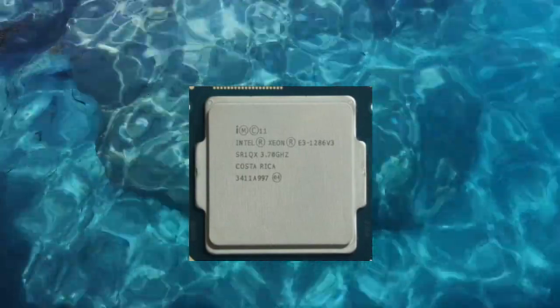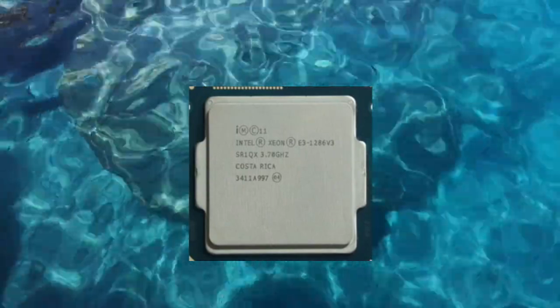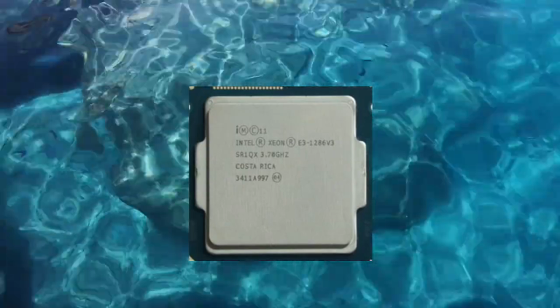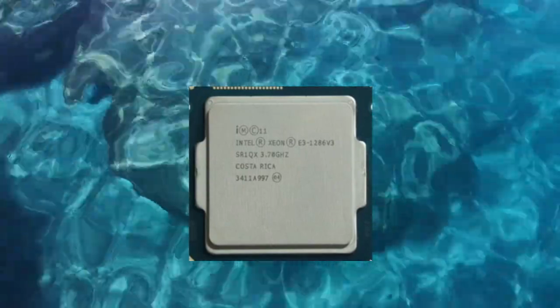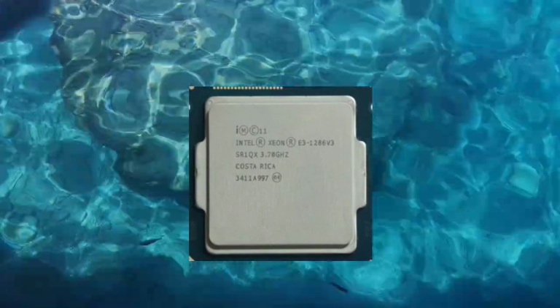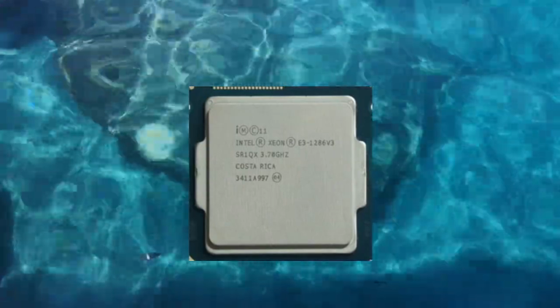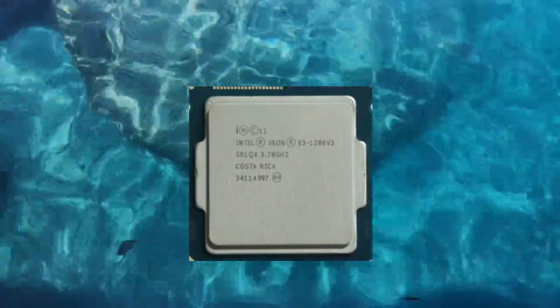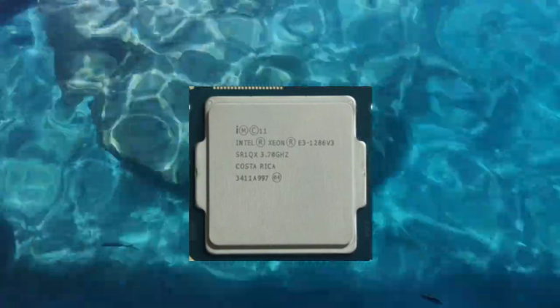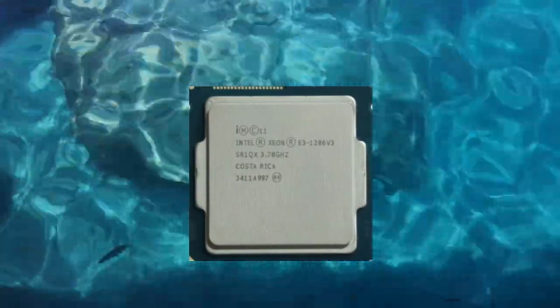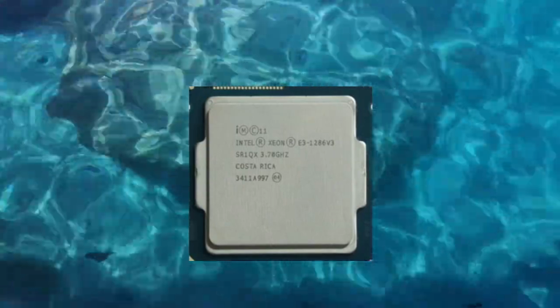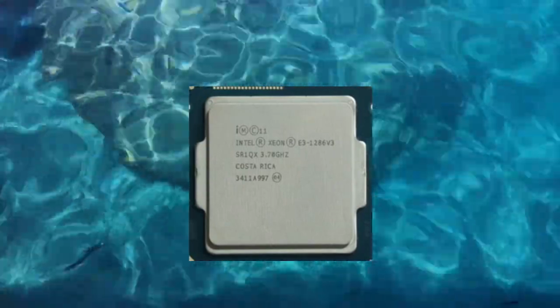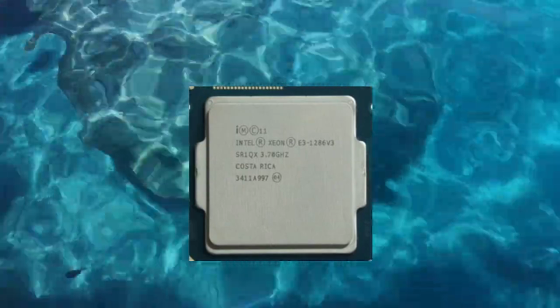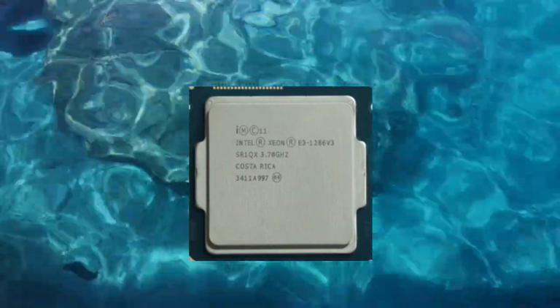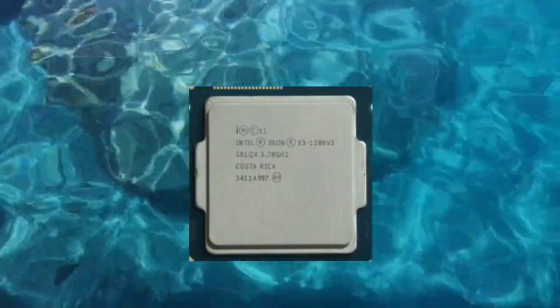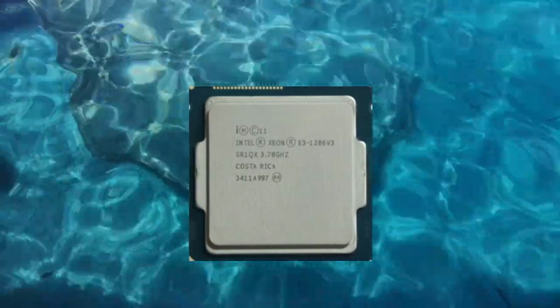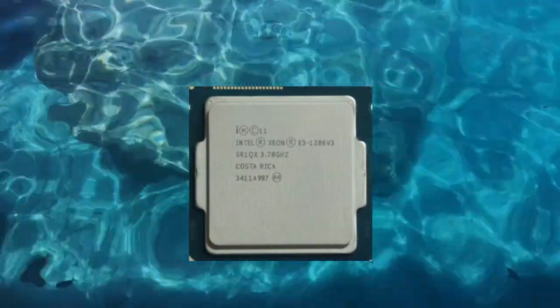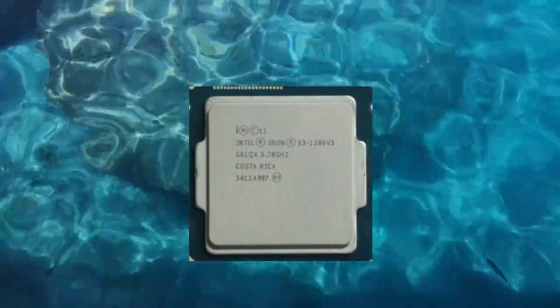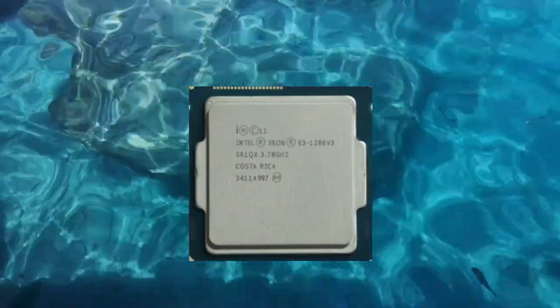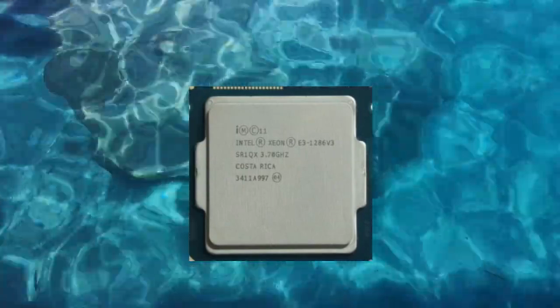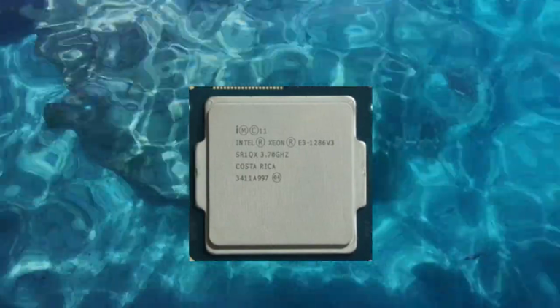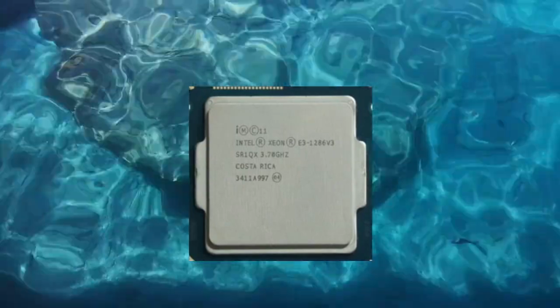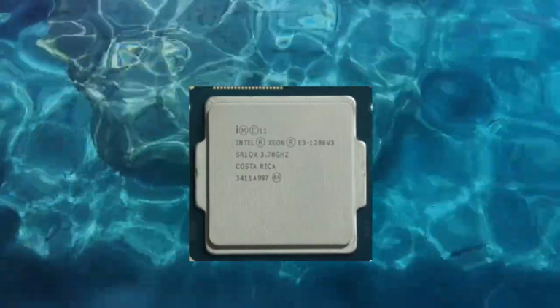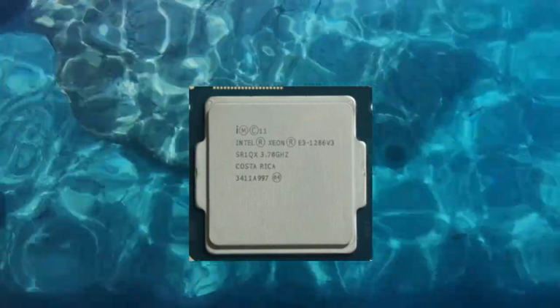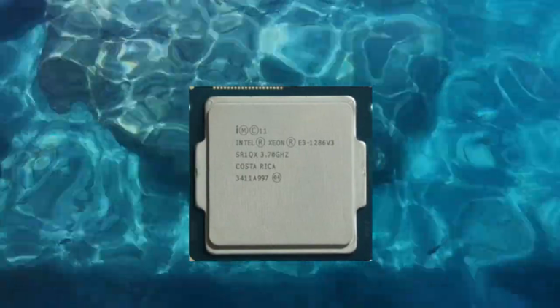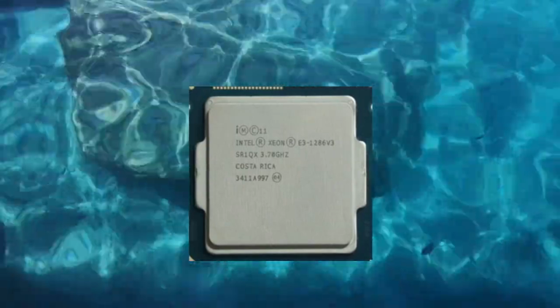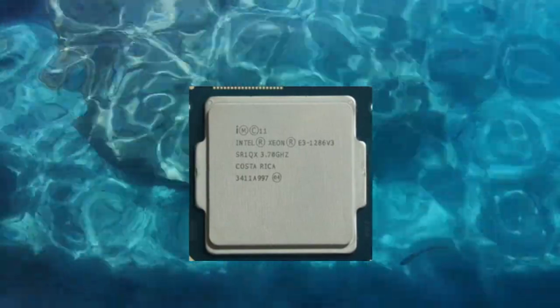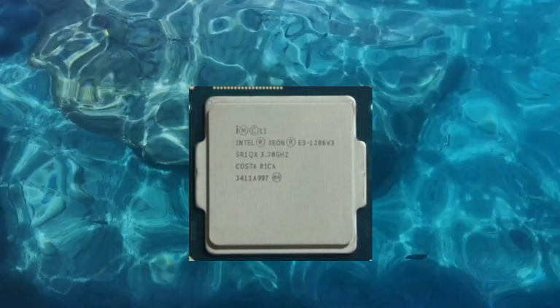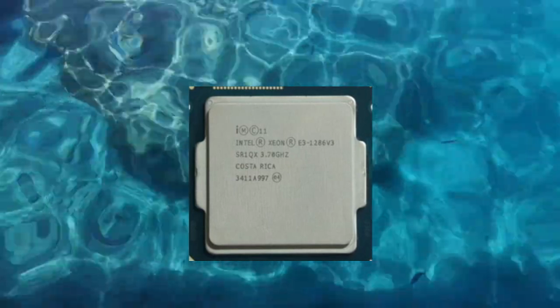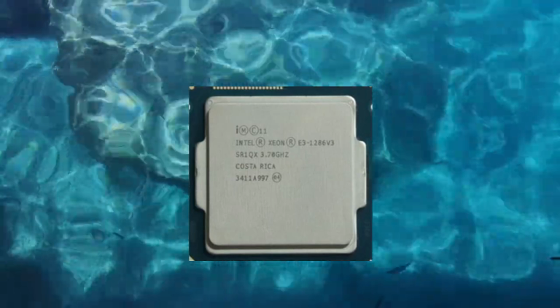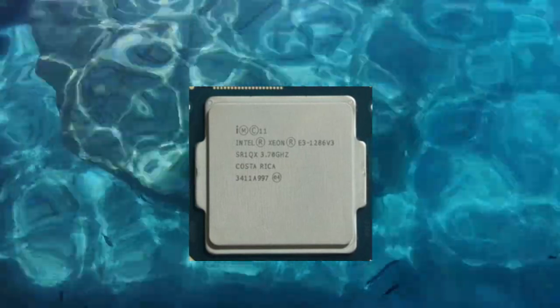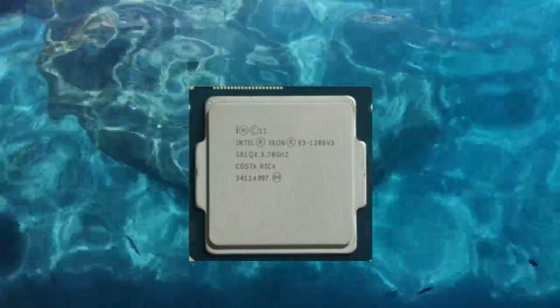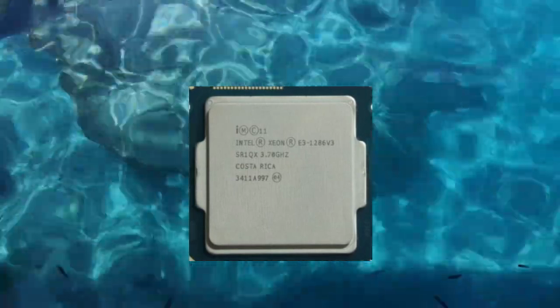If you are looking for a high-performance server processor, the Xeon E3-1286v3 is definitely worth considering.